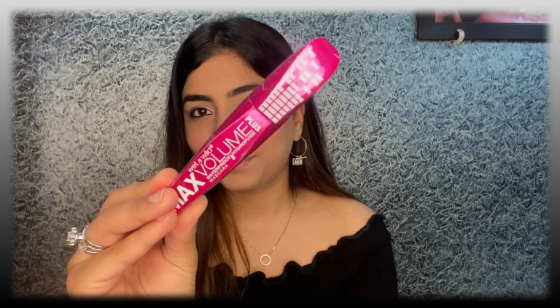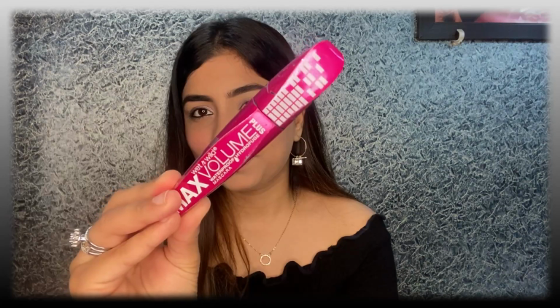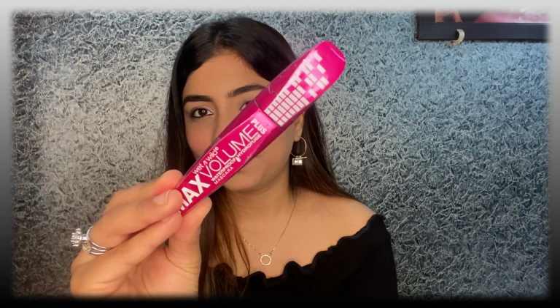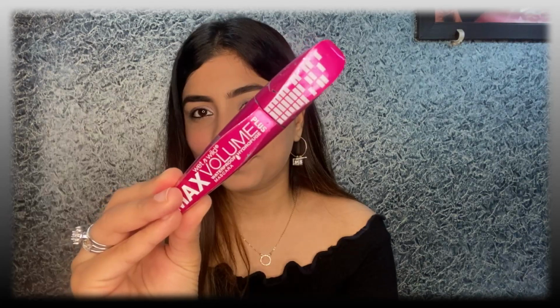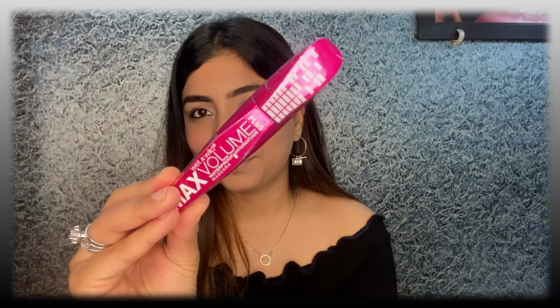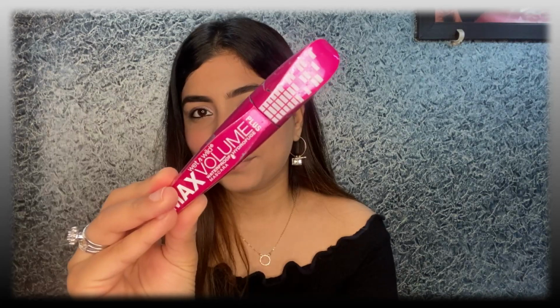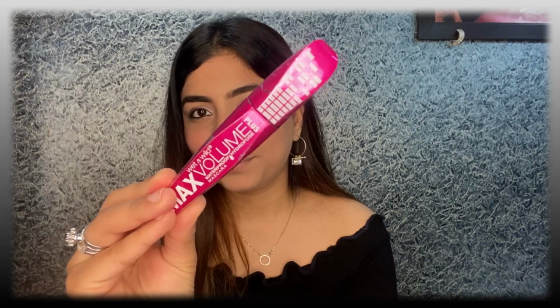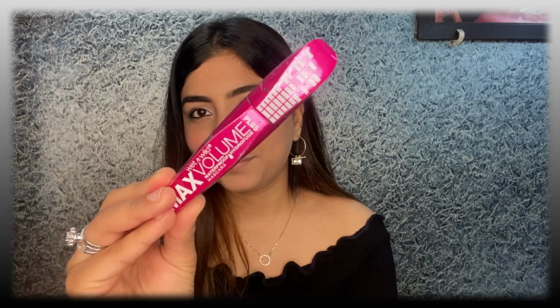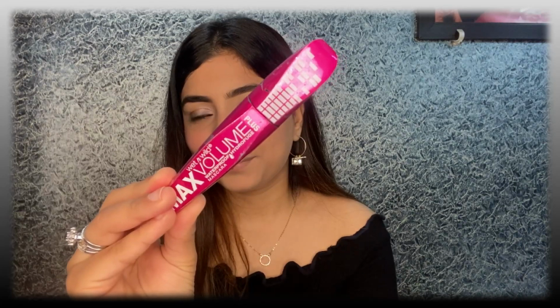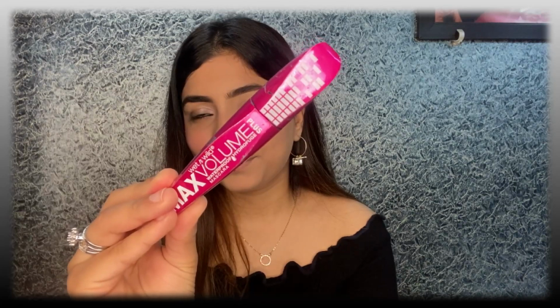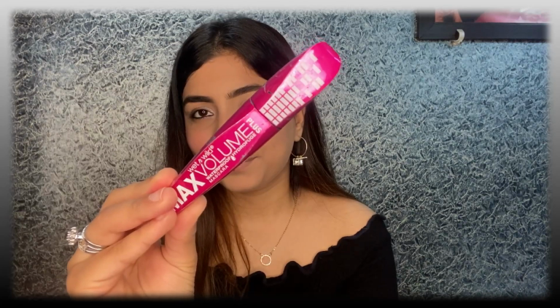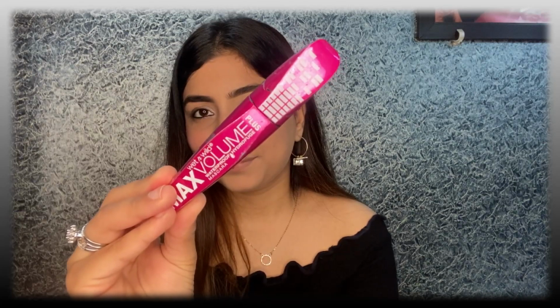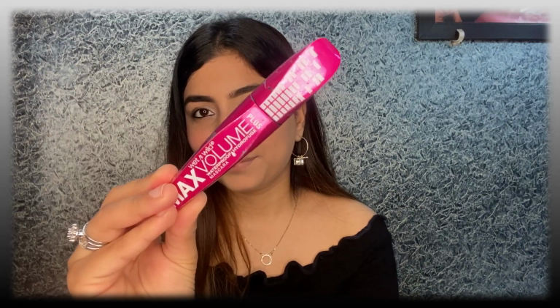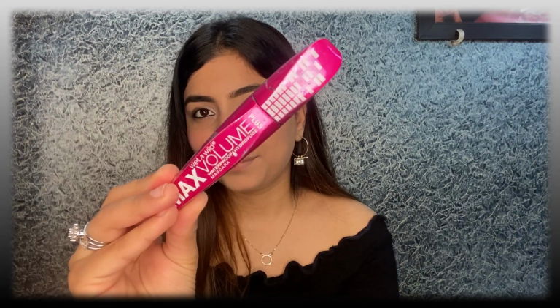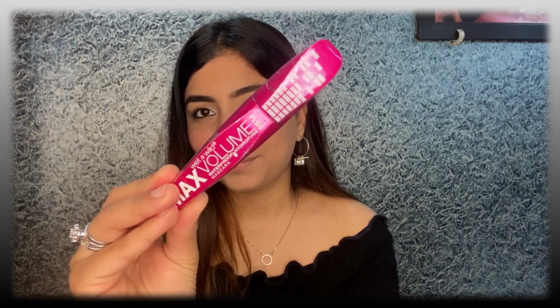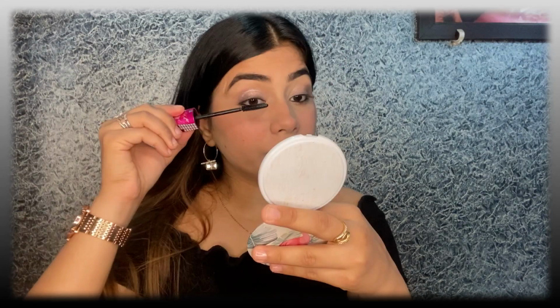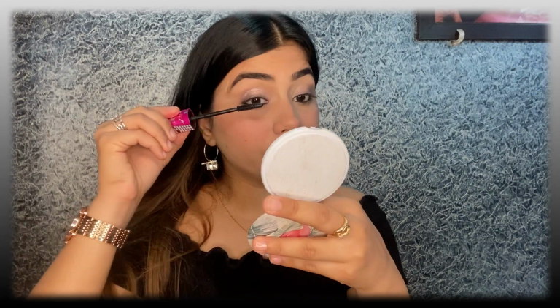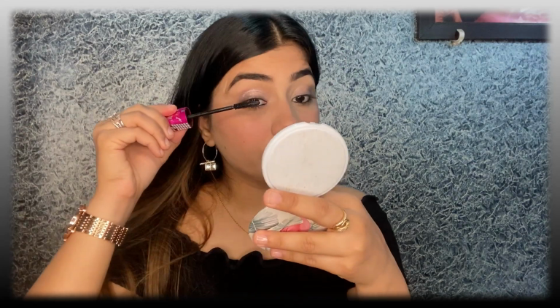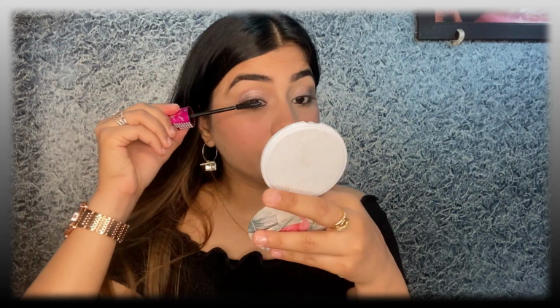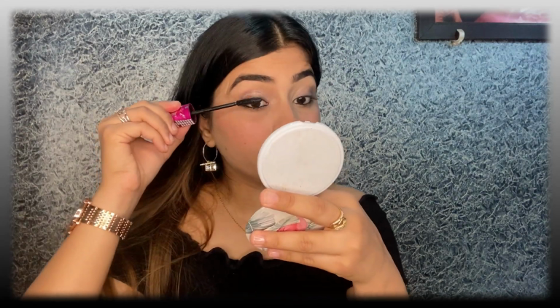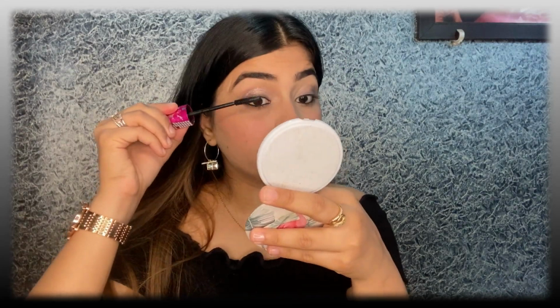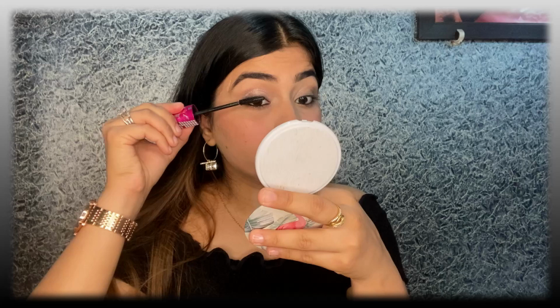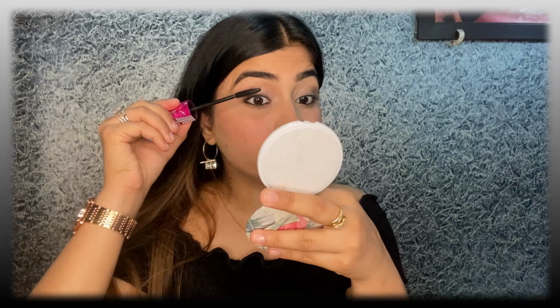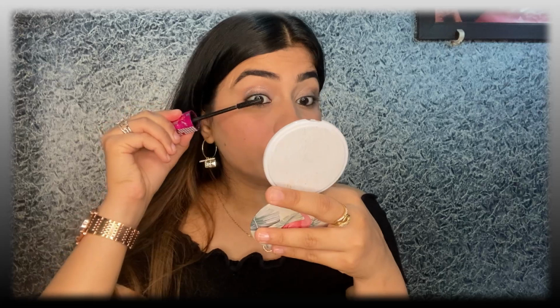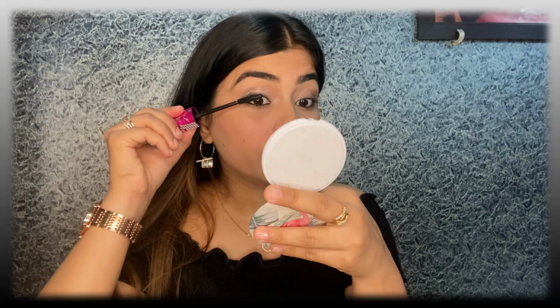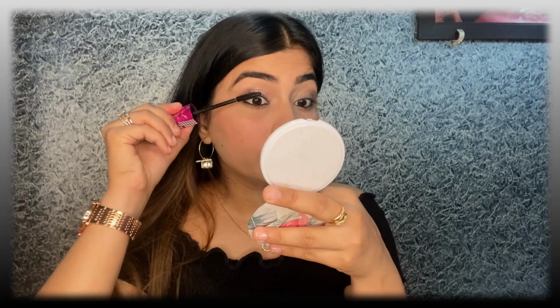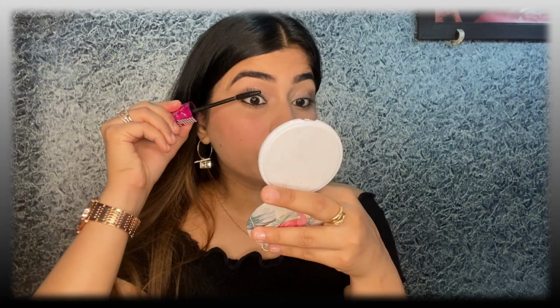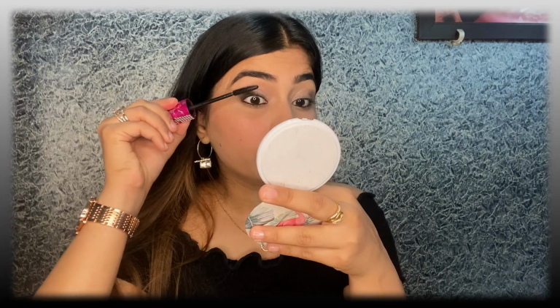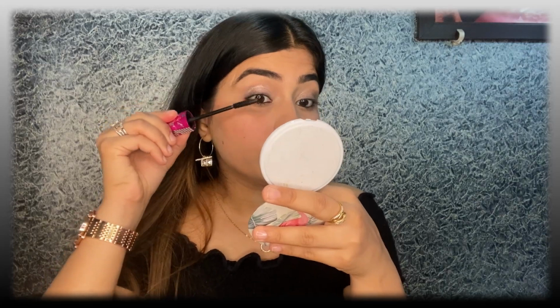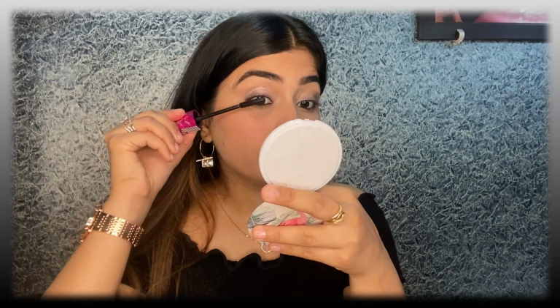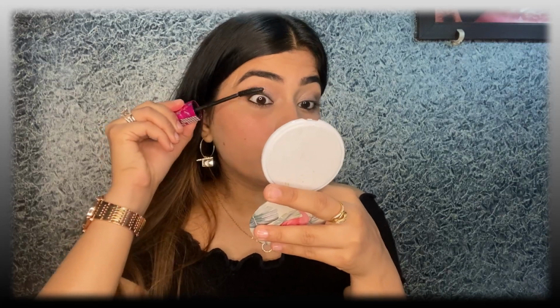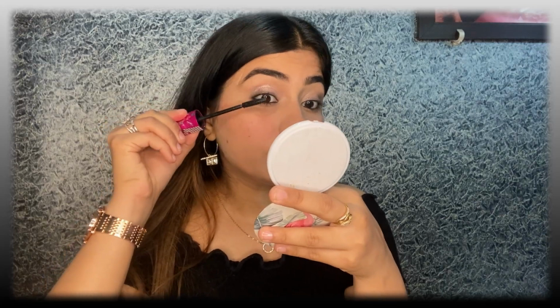To complete it, I am going to use mascara. I am using Wet n Wild Max Volume Waterproof Mascara.